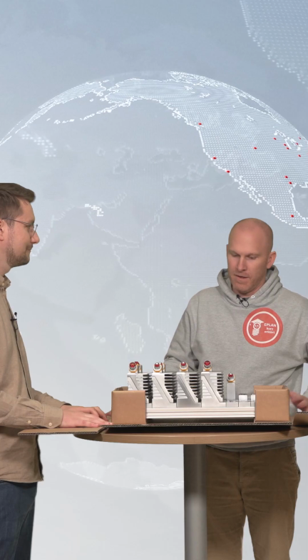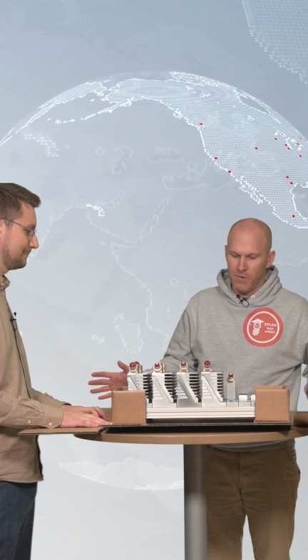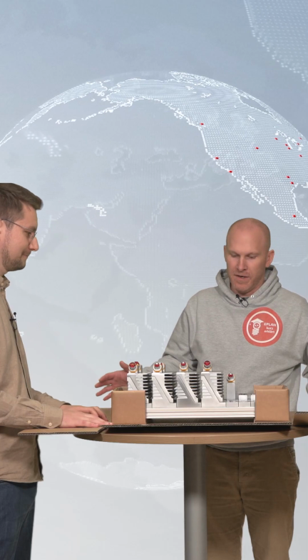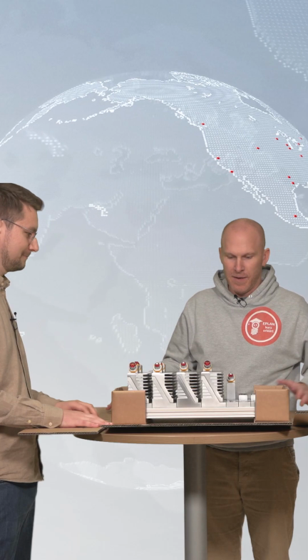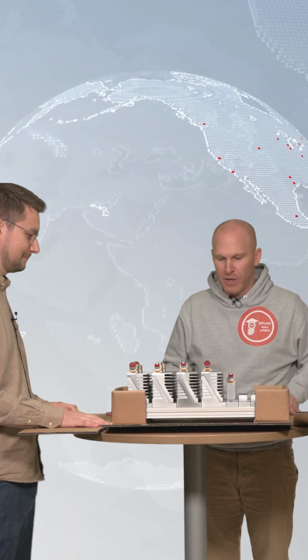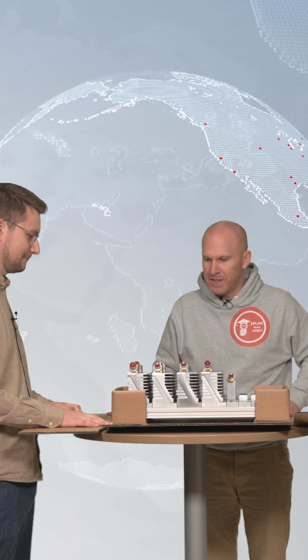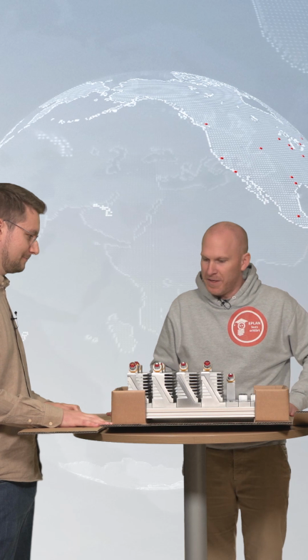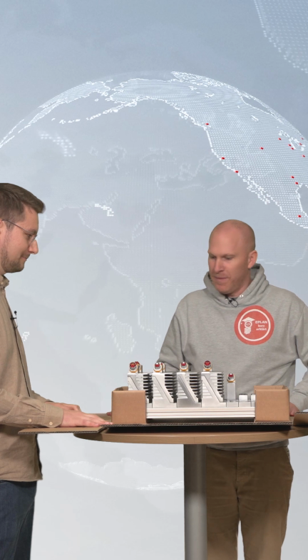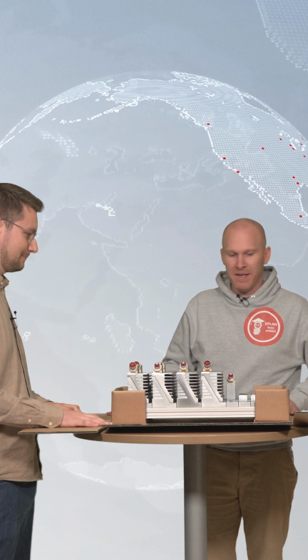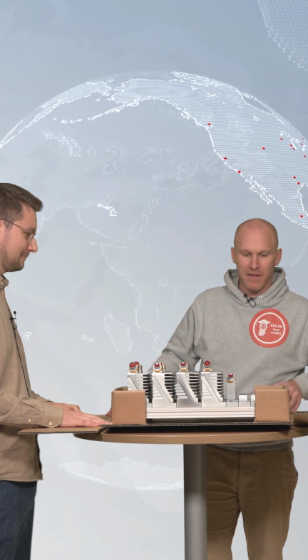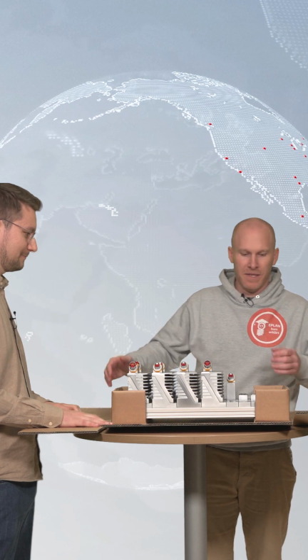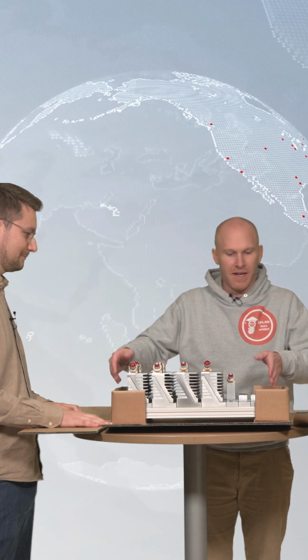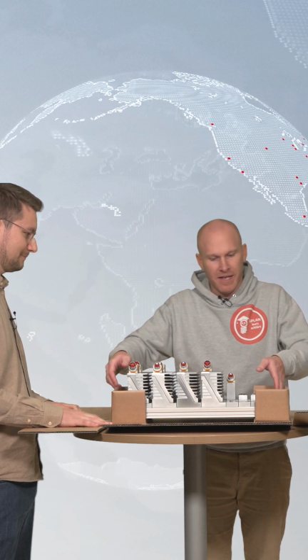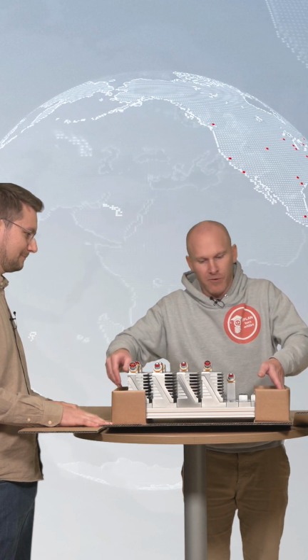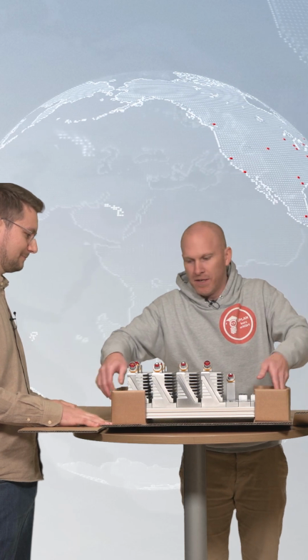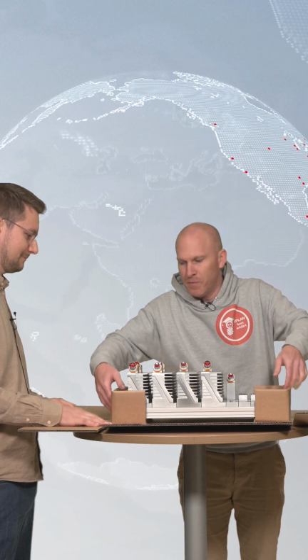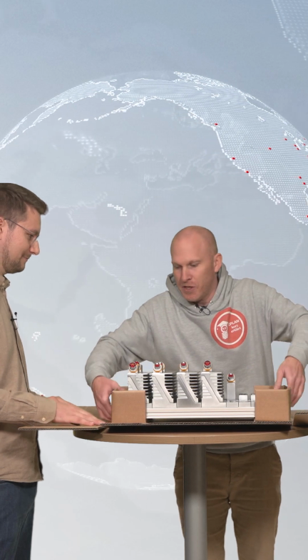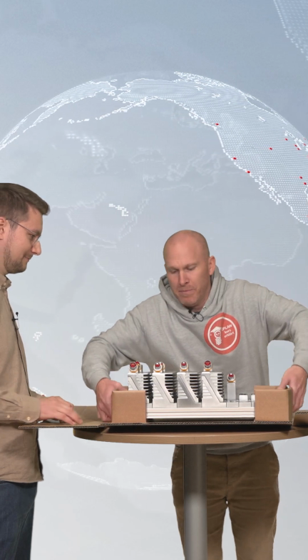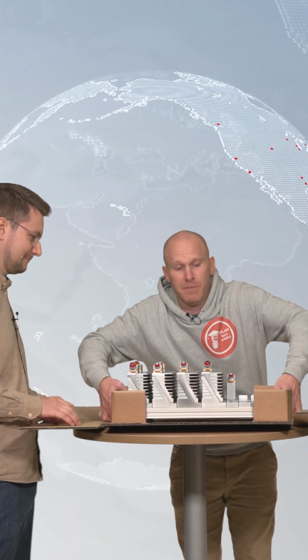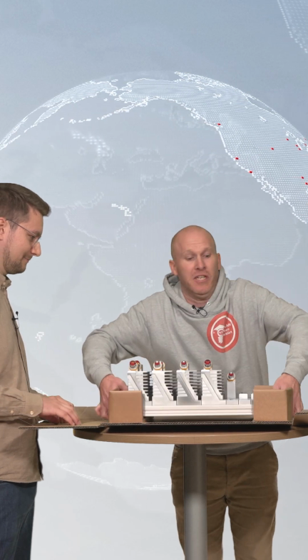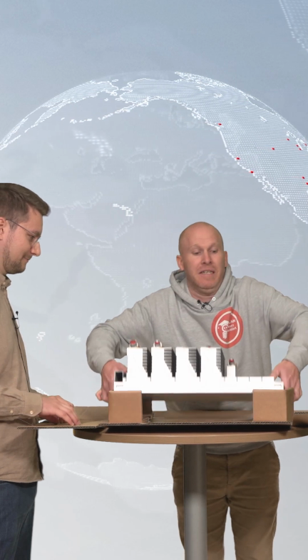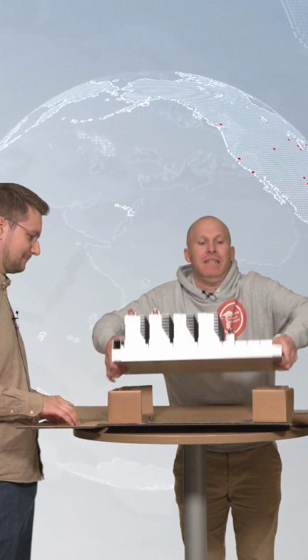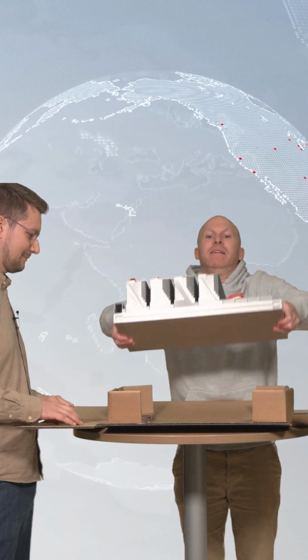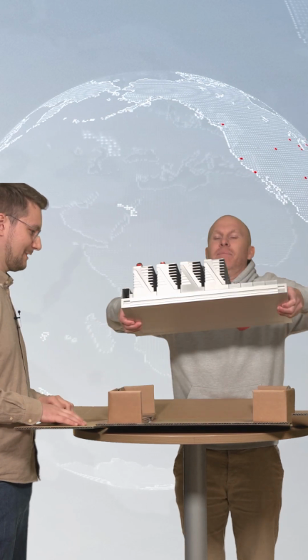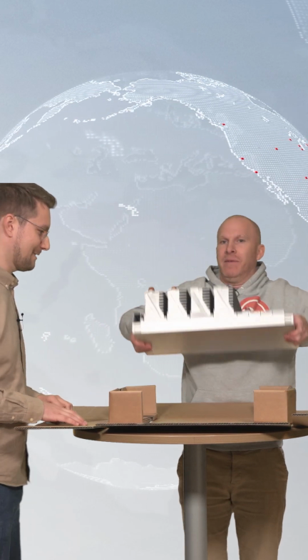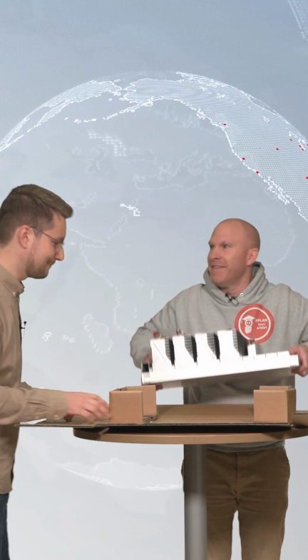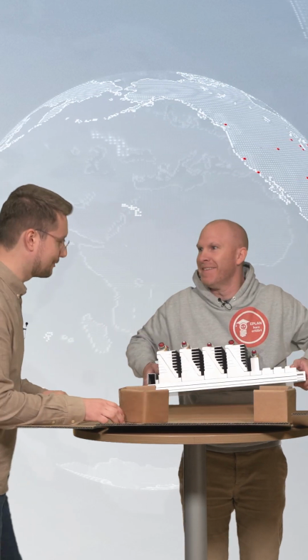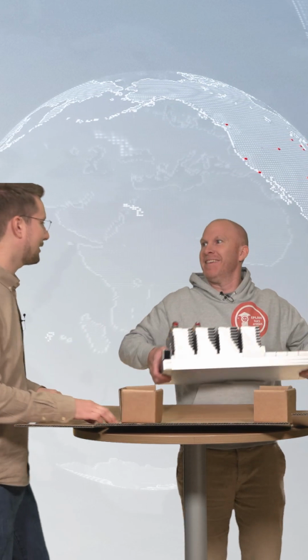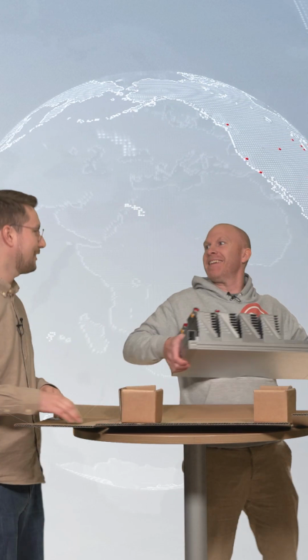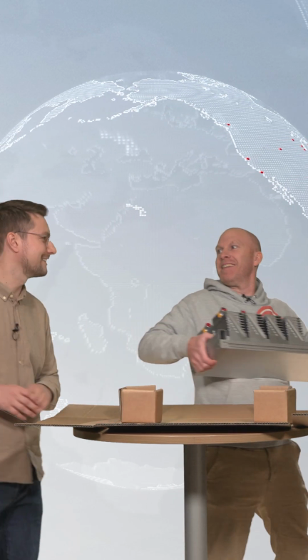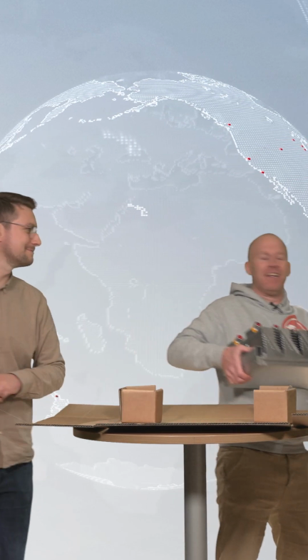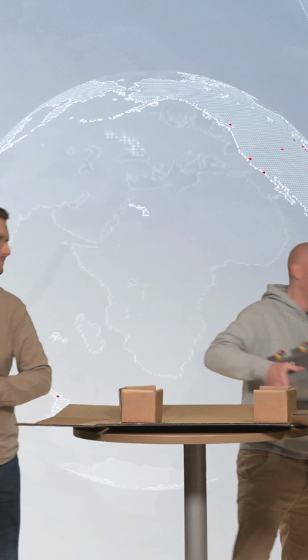Yeah, great. I'm ready with the assembling — that means I integrate it to my machine. Good luck with that. Thank you.